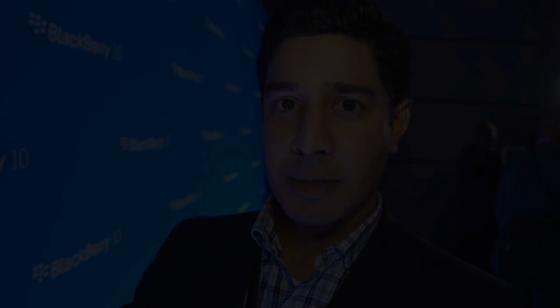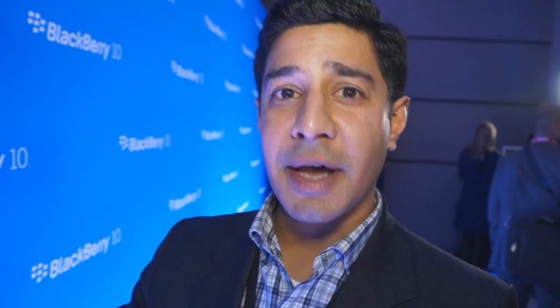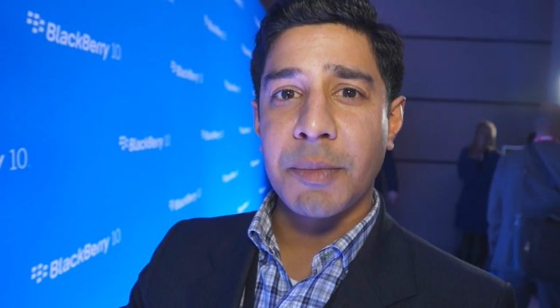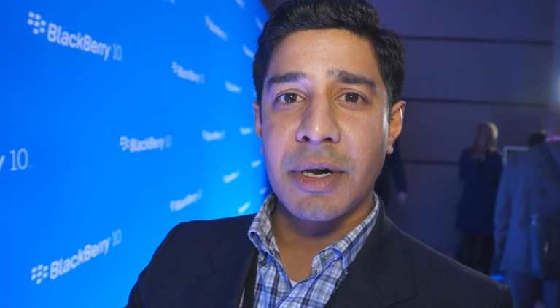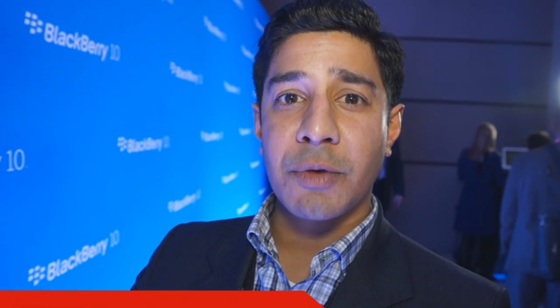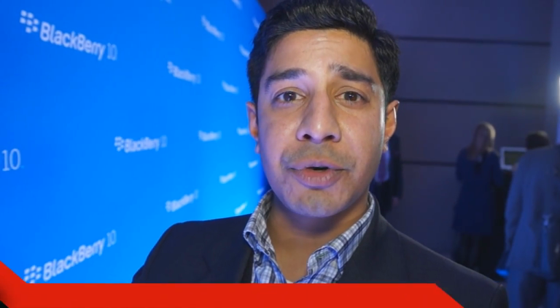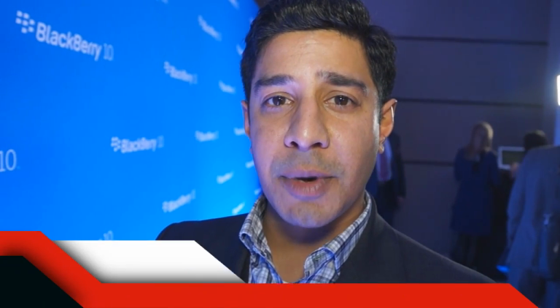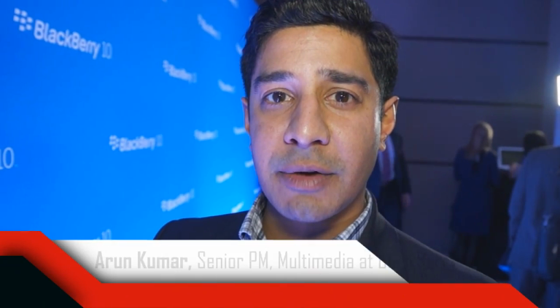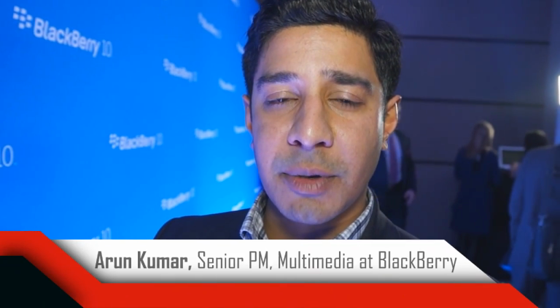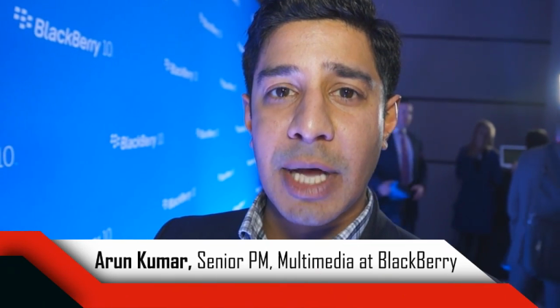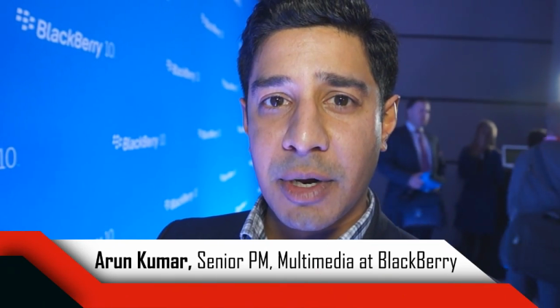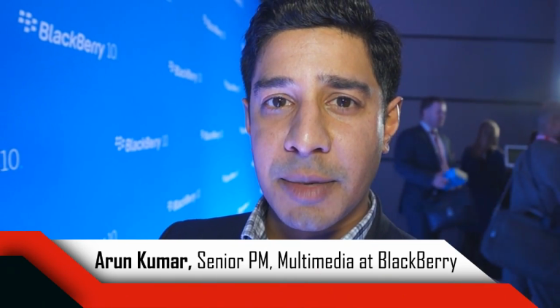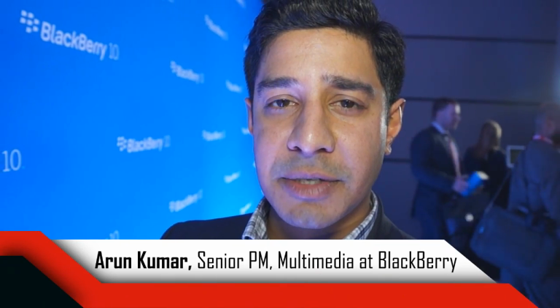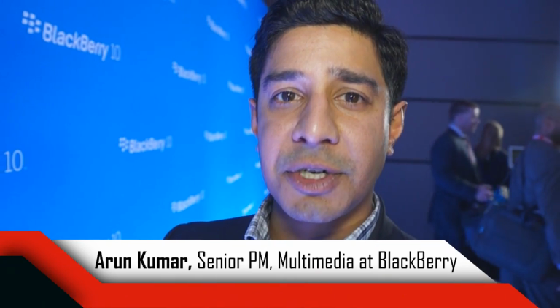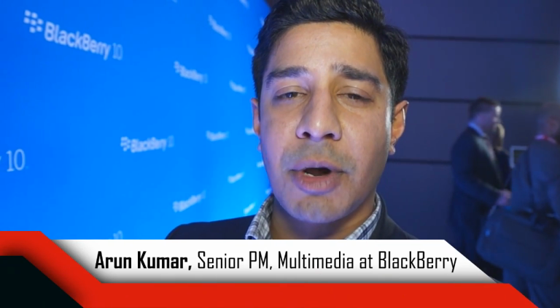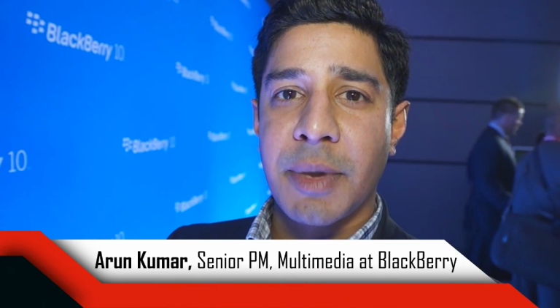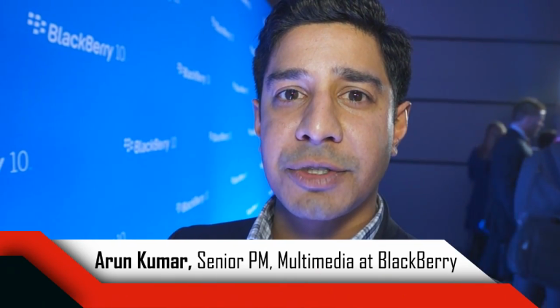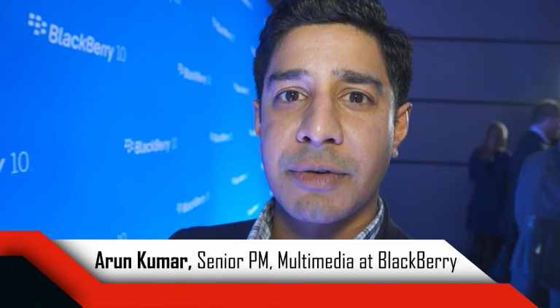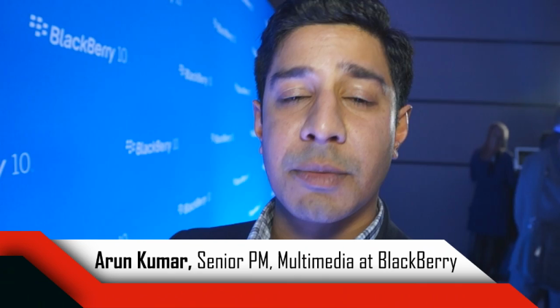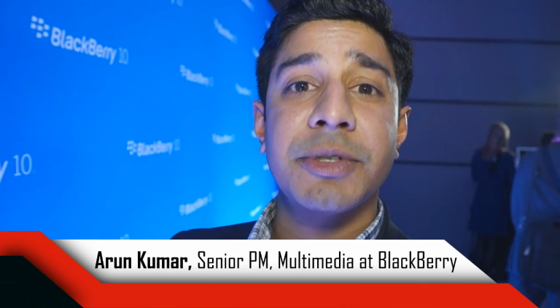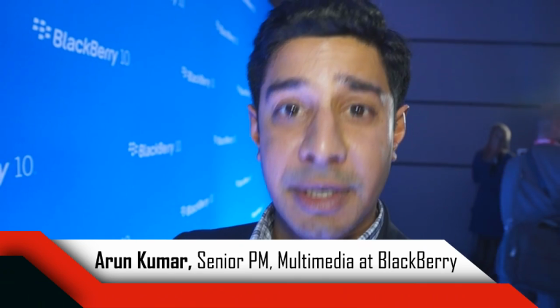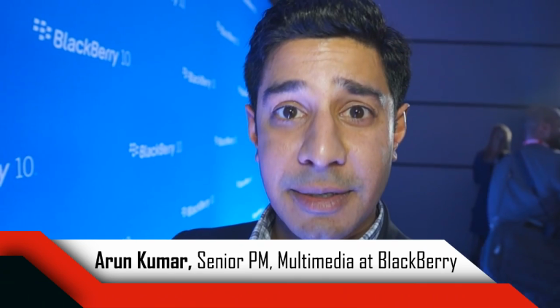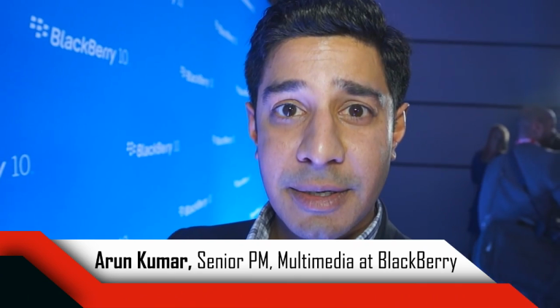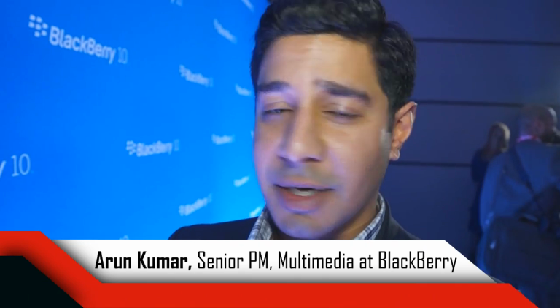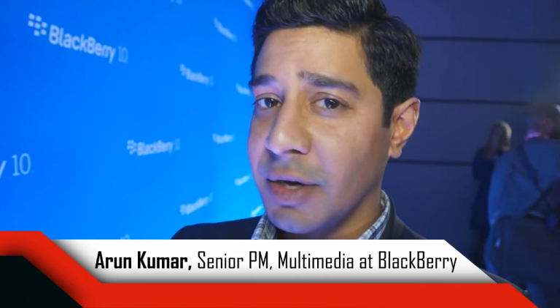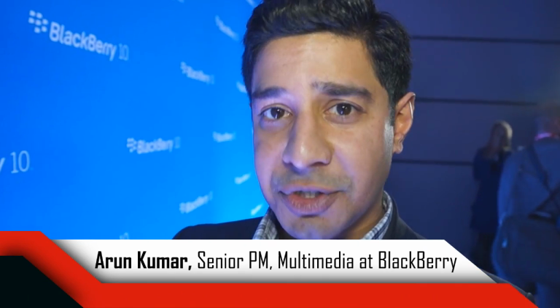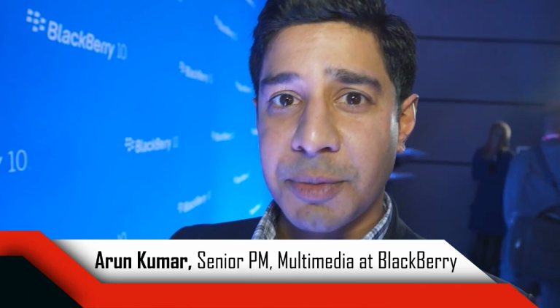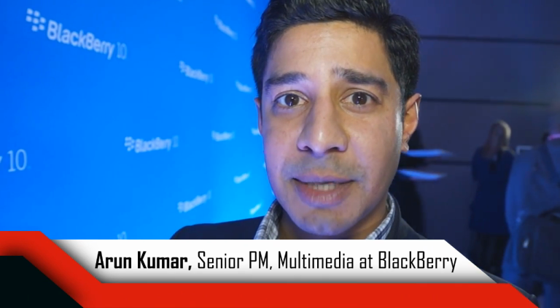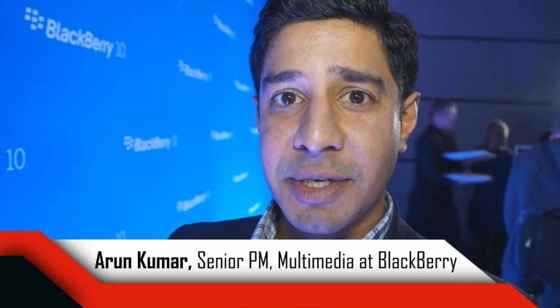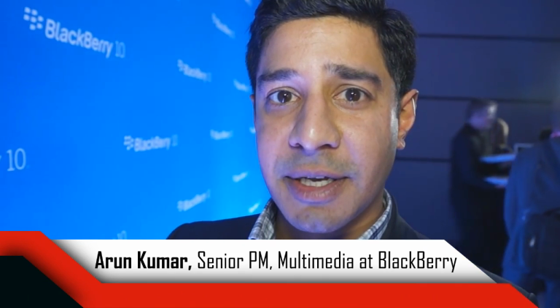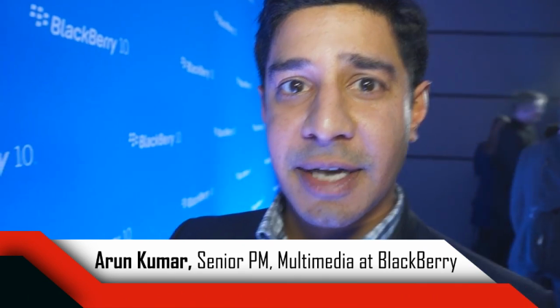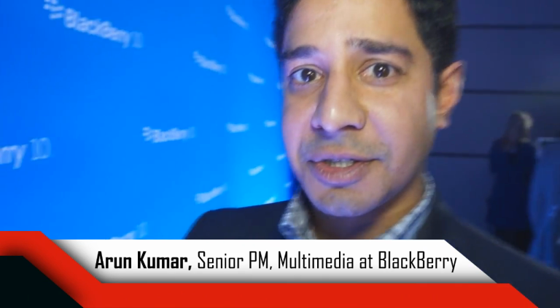Hi, I'm Arun Kumar from BlackBerry. I'm a Senior Product Manager for Multimedia and I'd love to show you BlackBerry 10 in action.